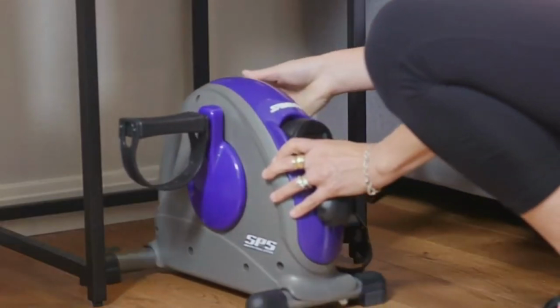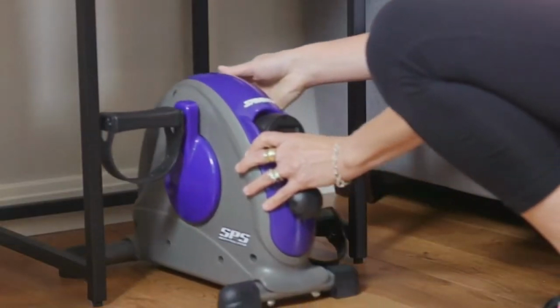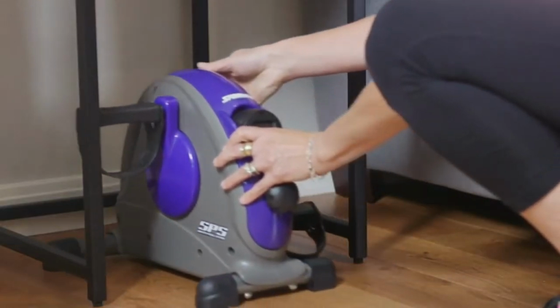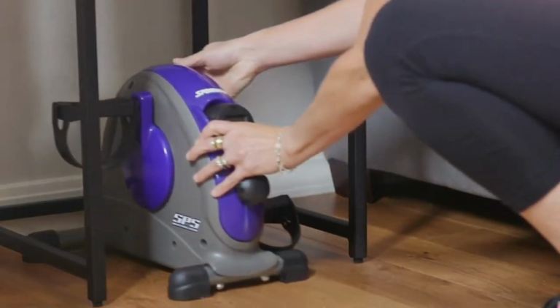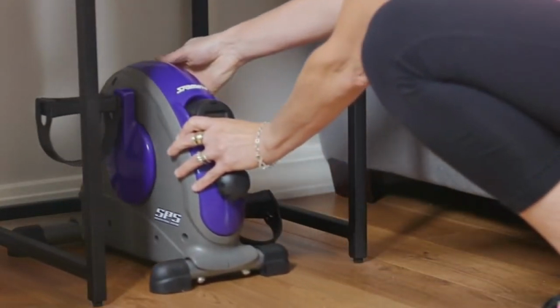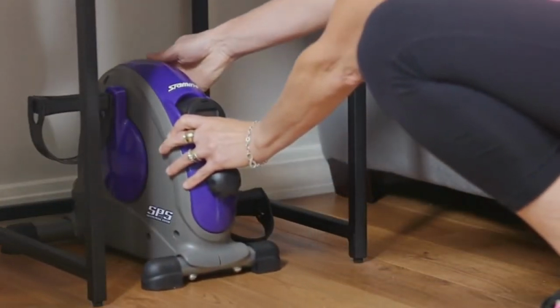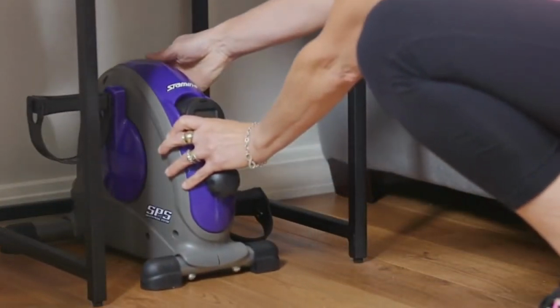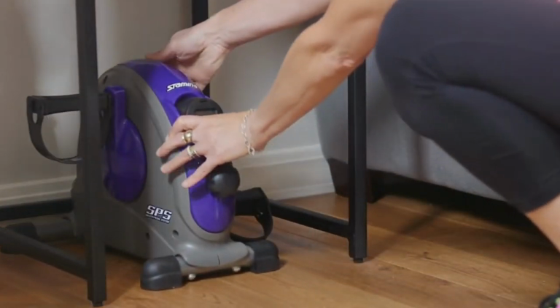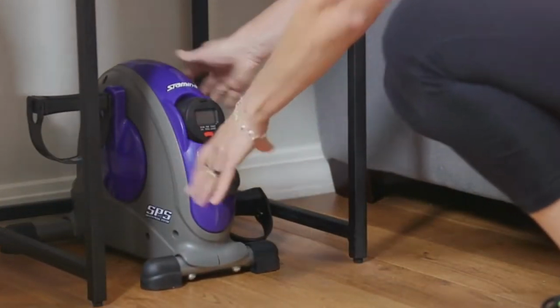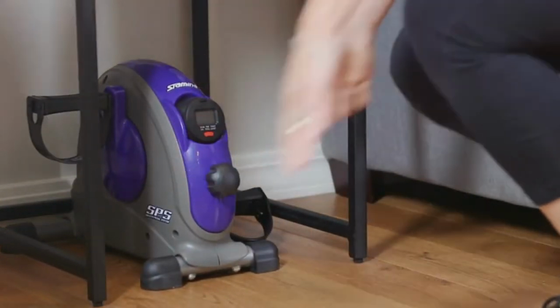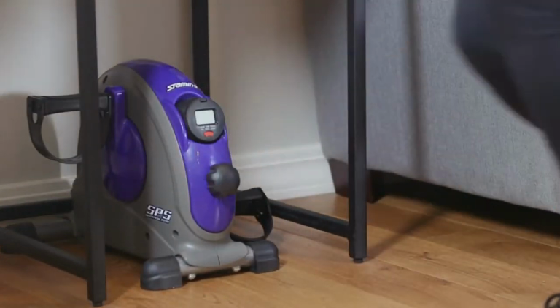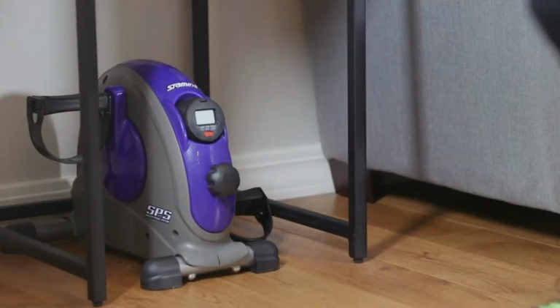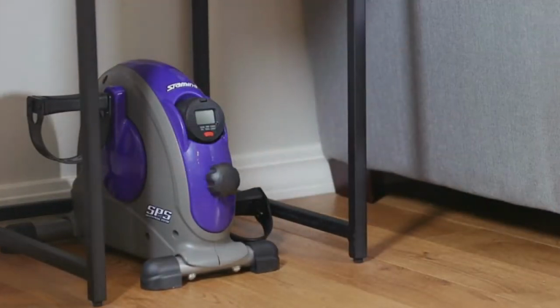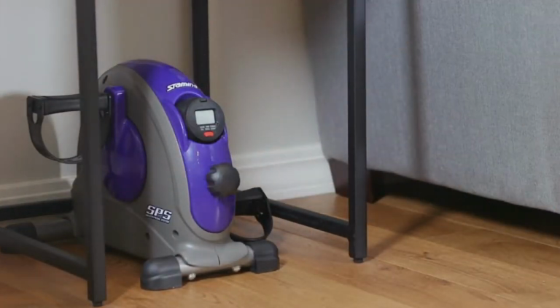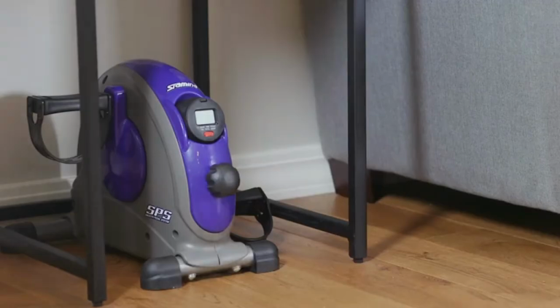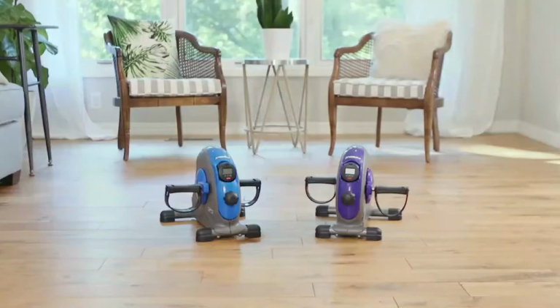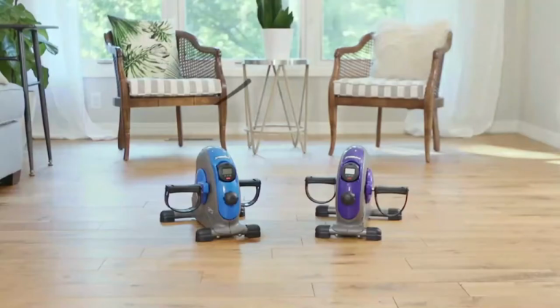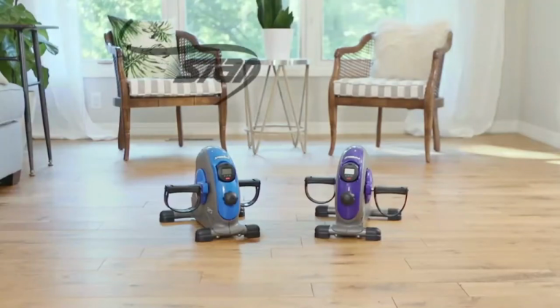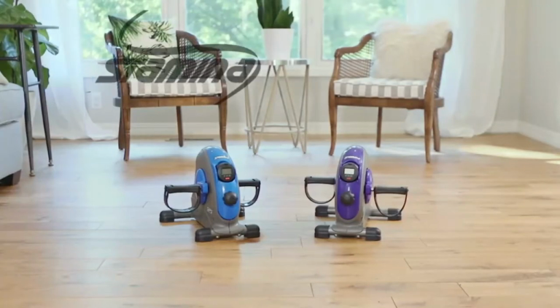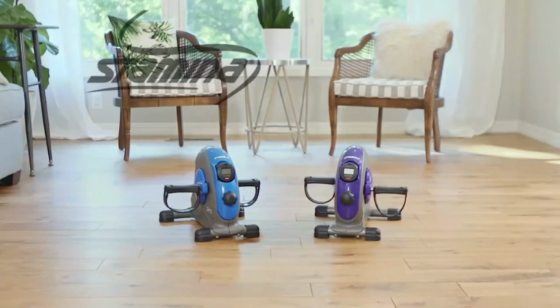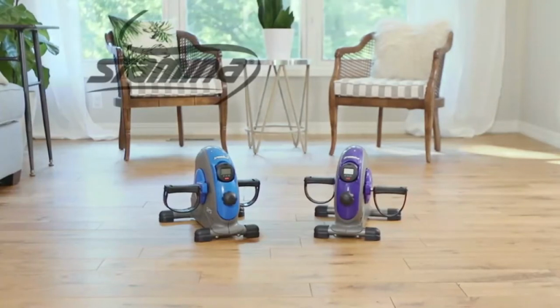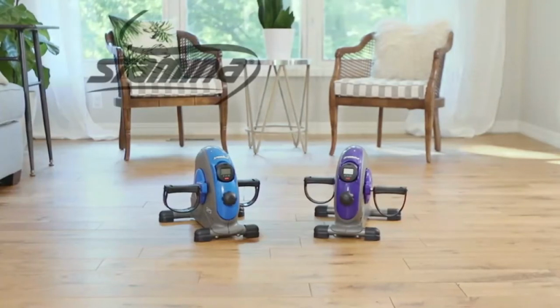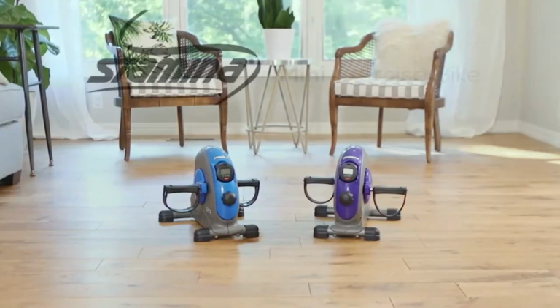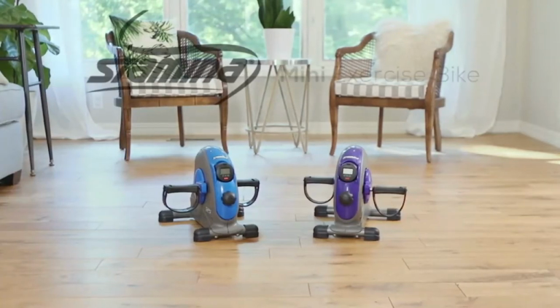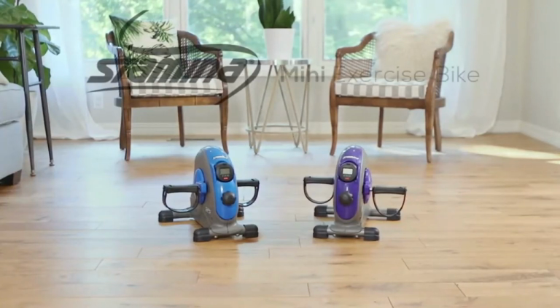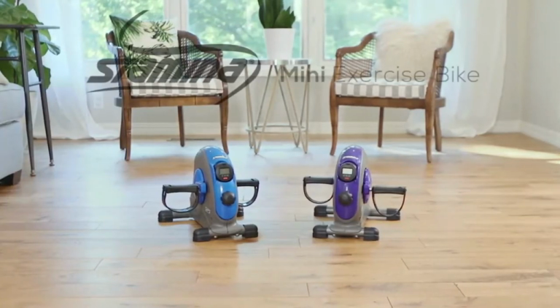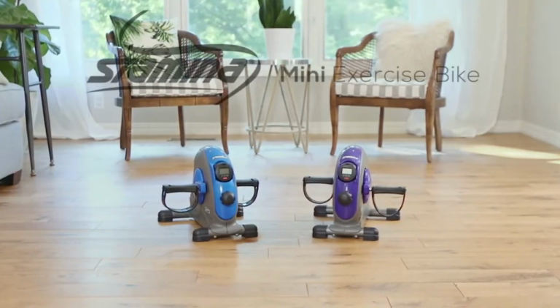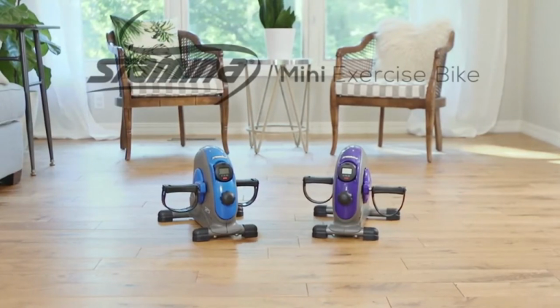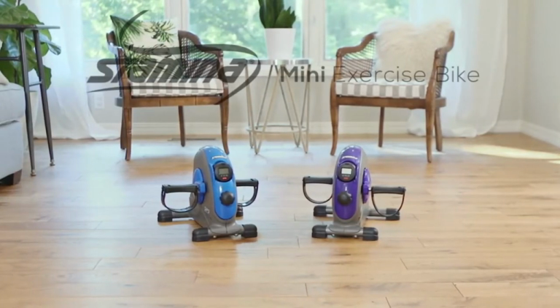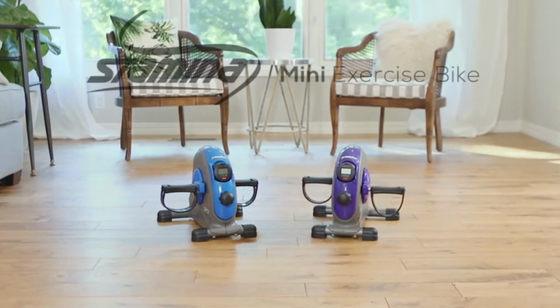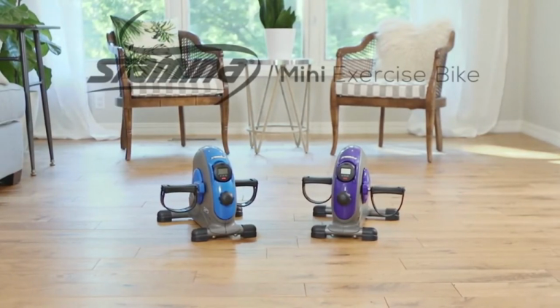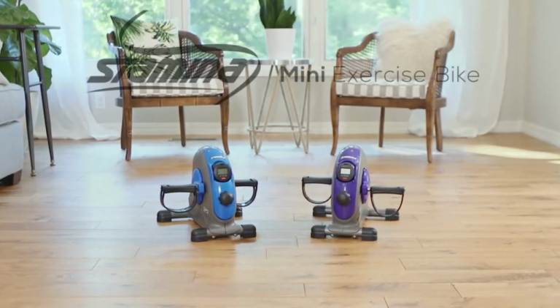Make exercise convenient and fun with the Stamina Mini Exercise Bike with Smooth Pedal System.